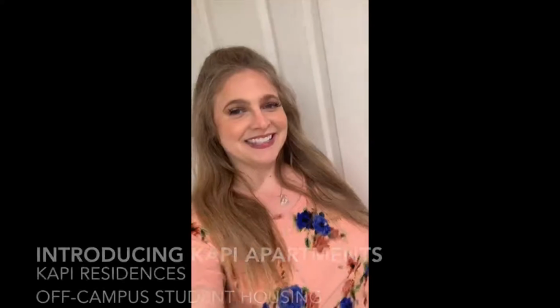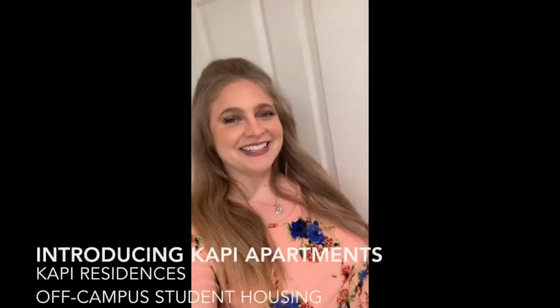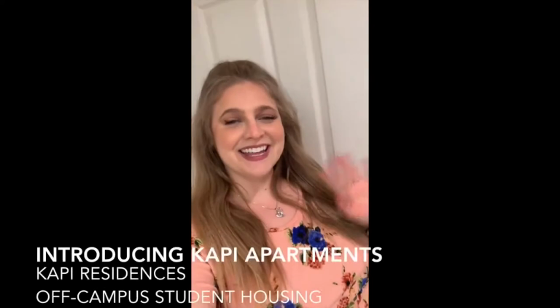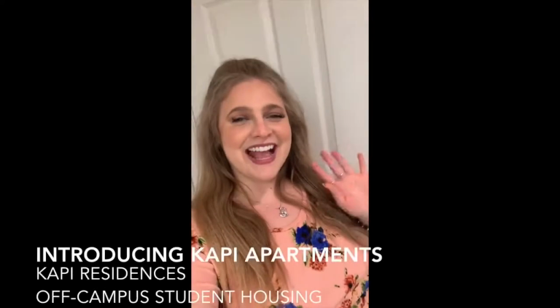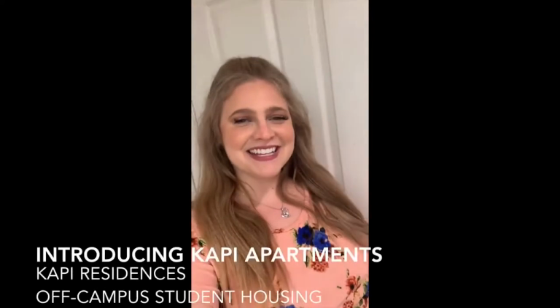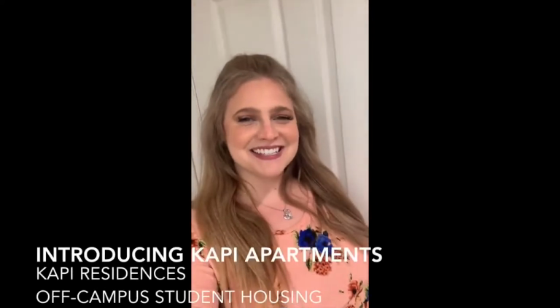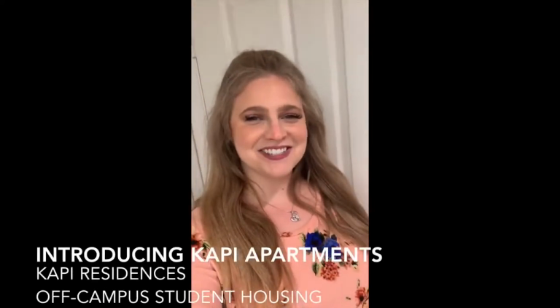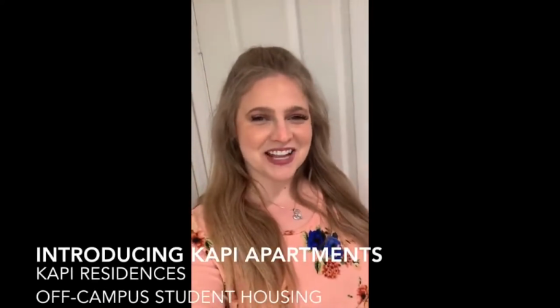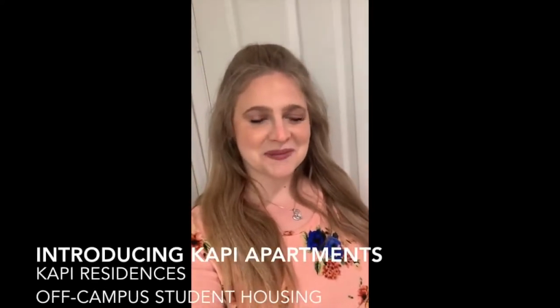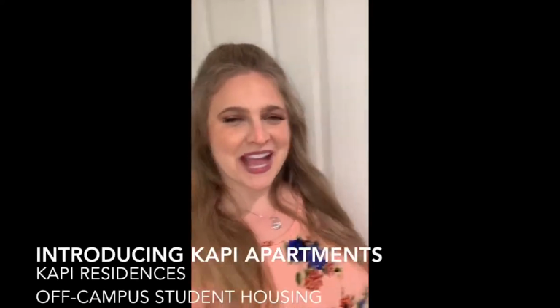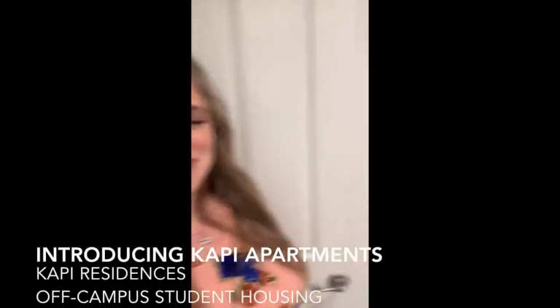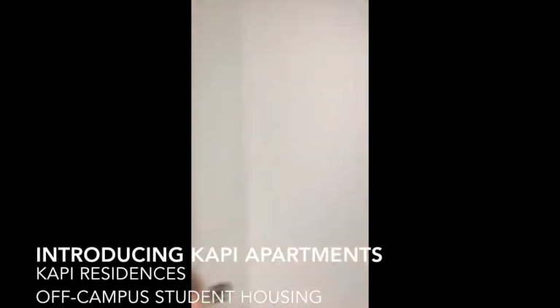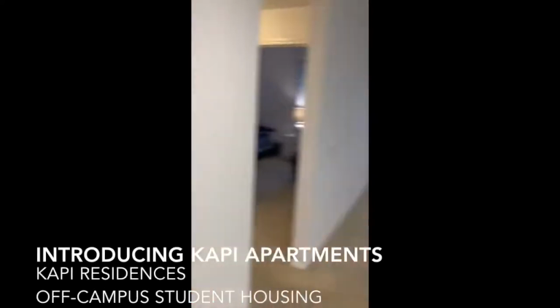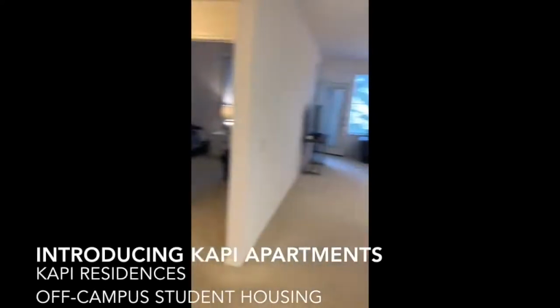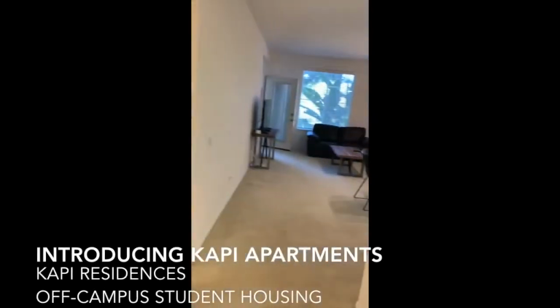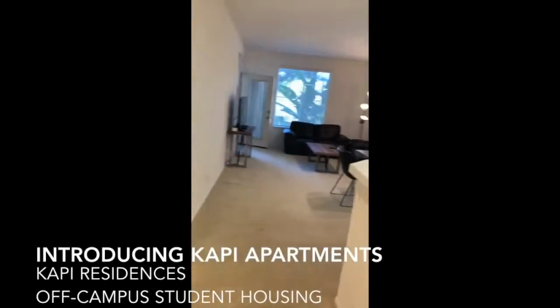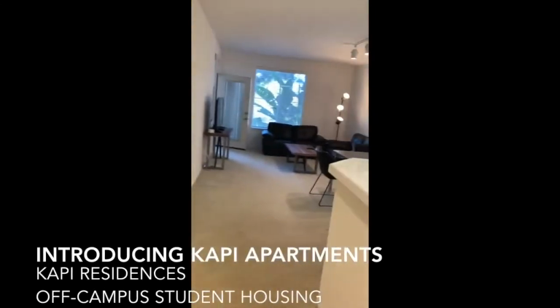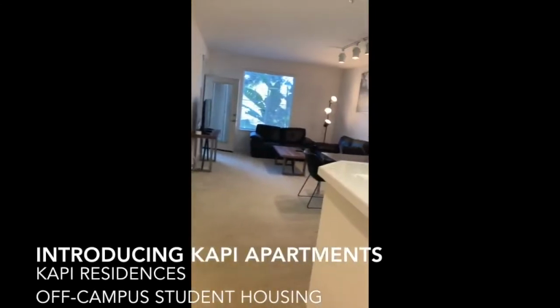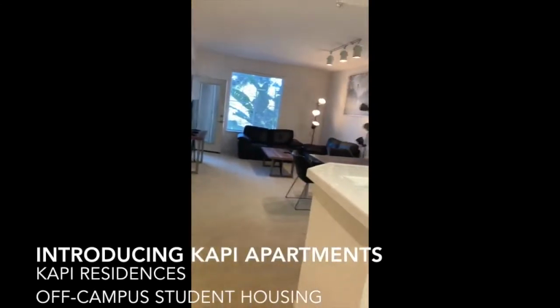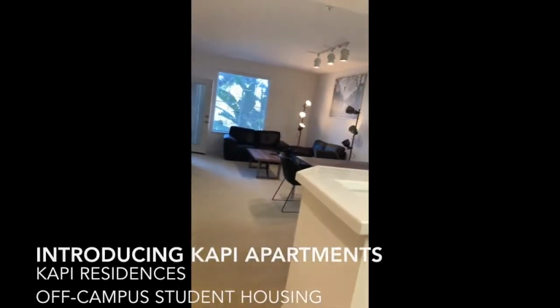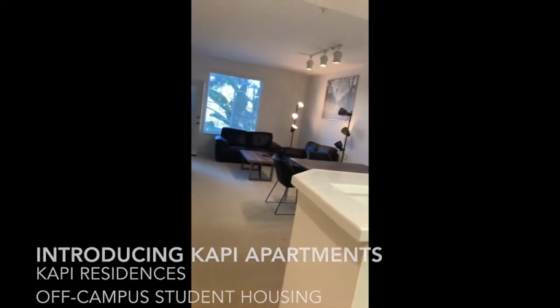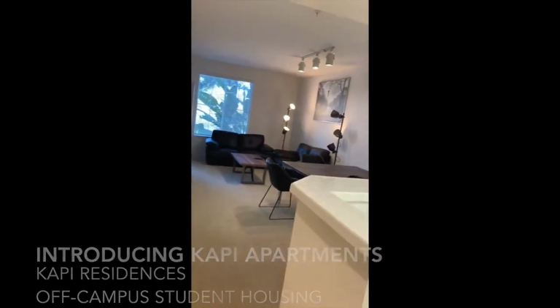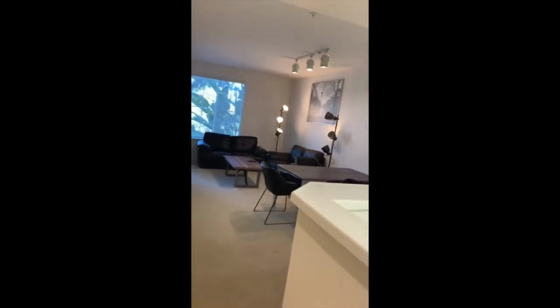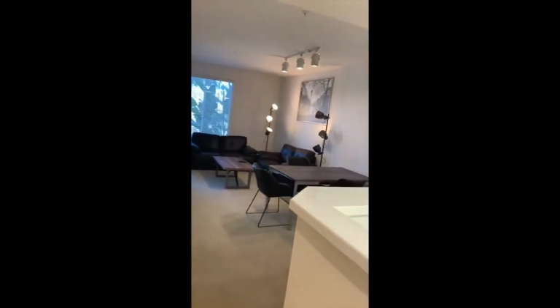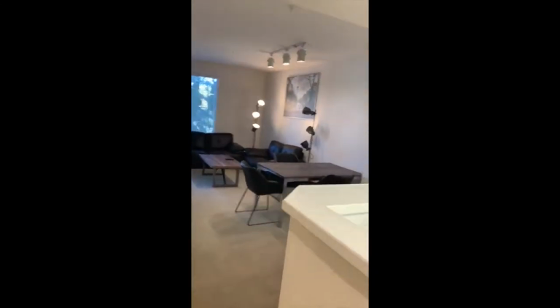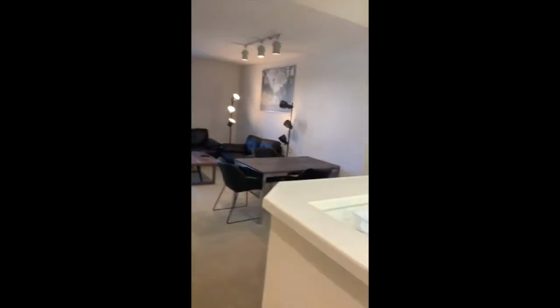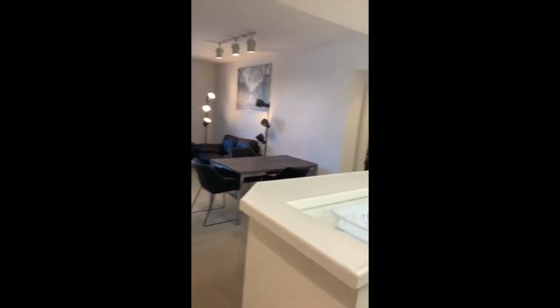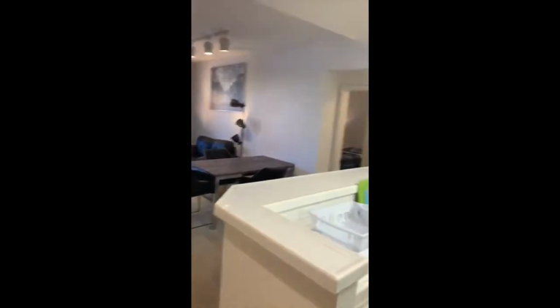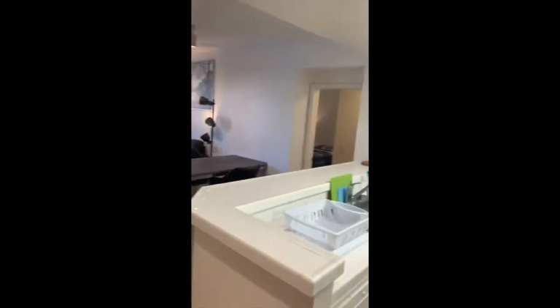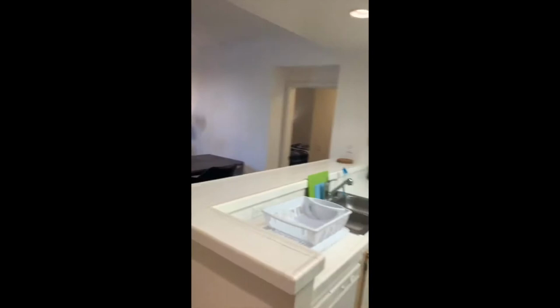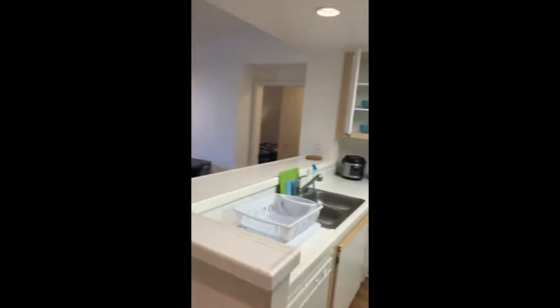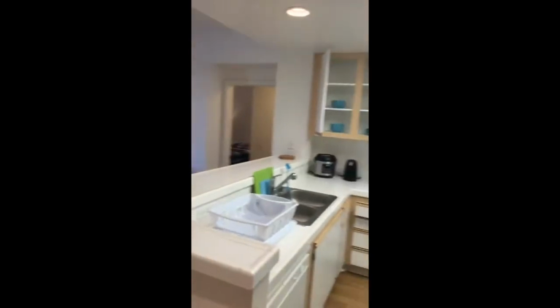Hey guys, this is Jacqueline with Cappy Residences, wanting to take an opportunity to show a Cappy apartment.